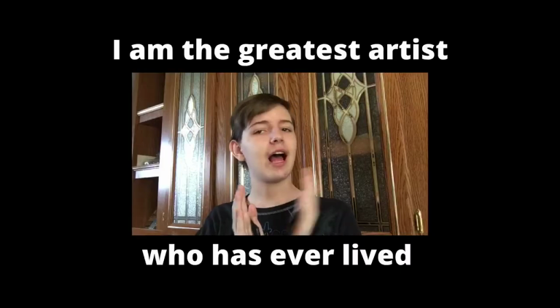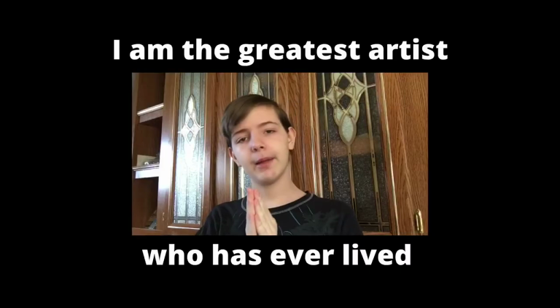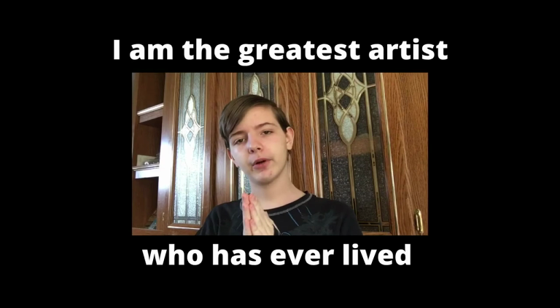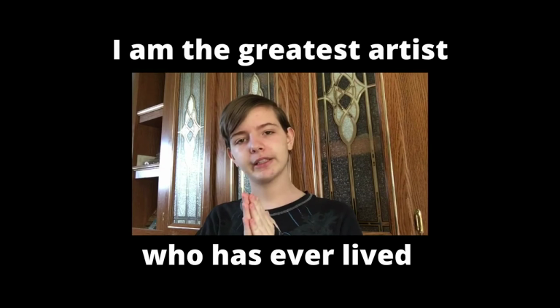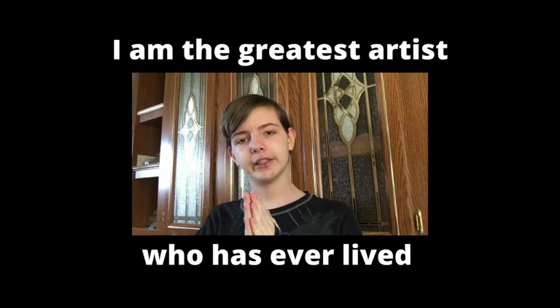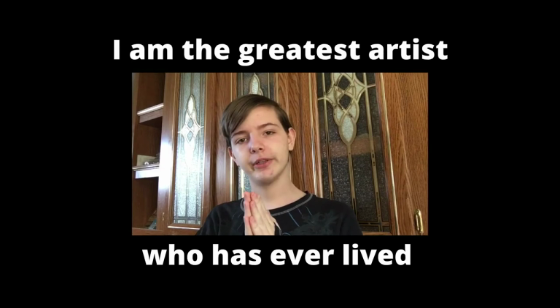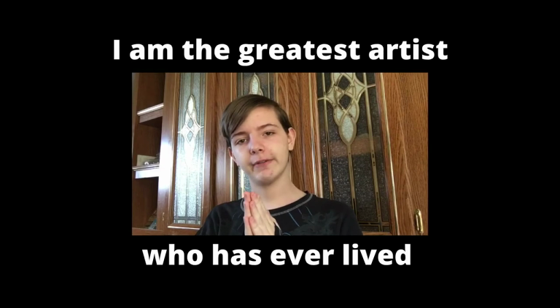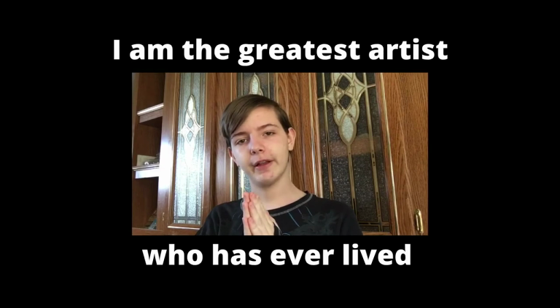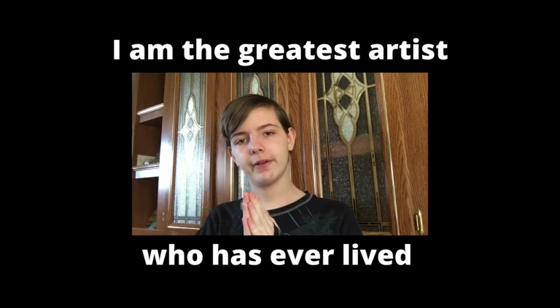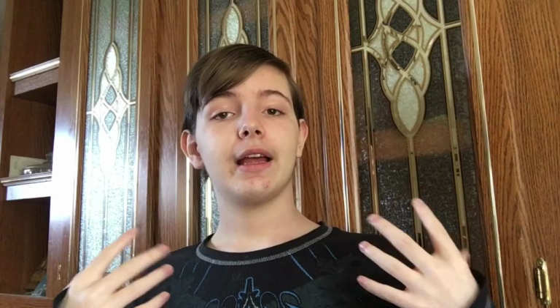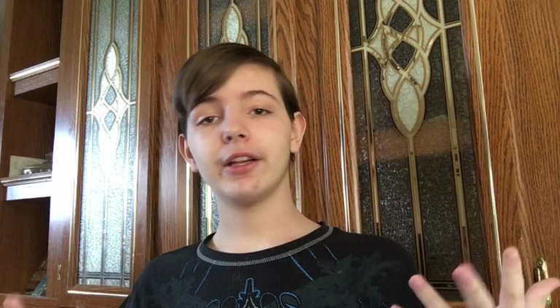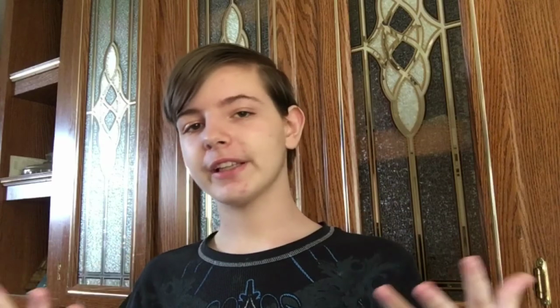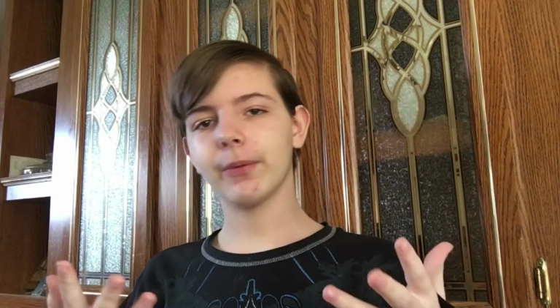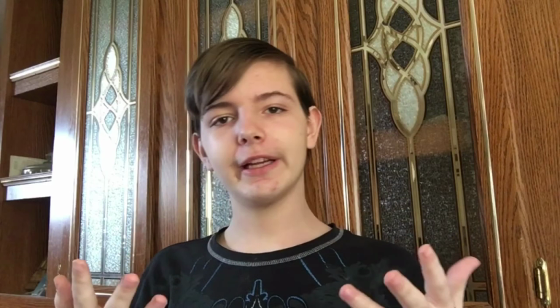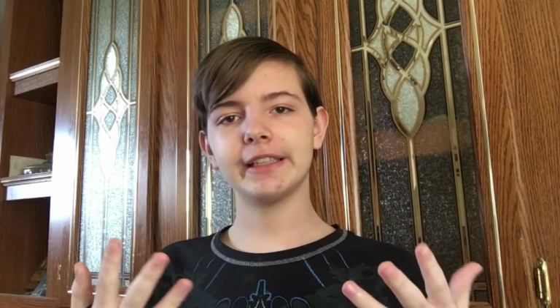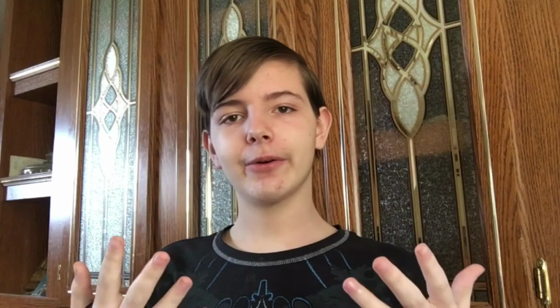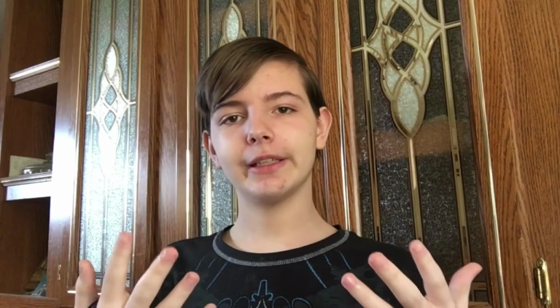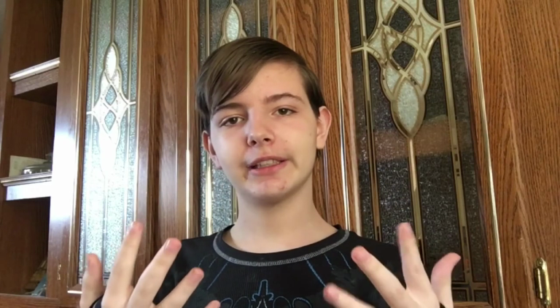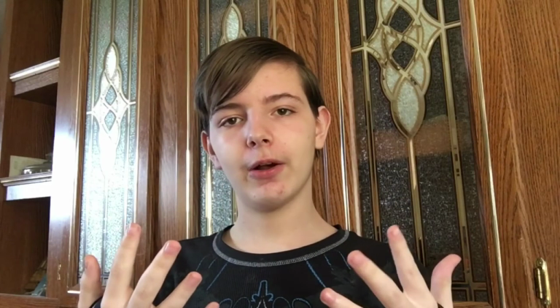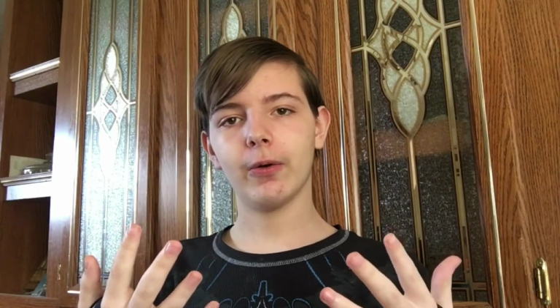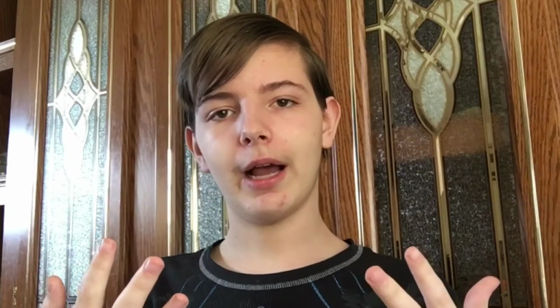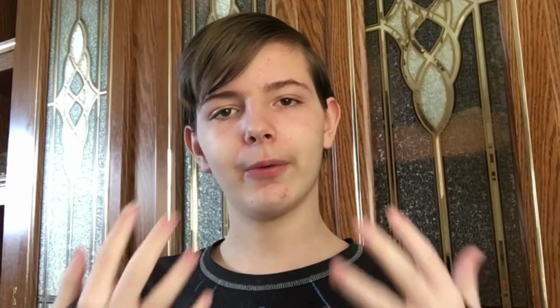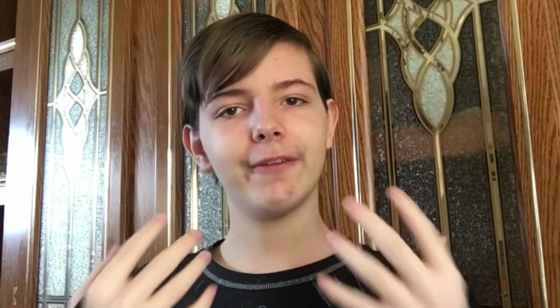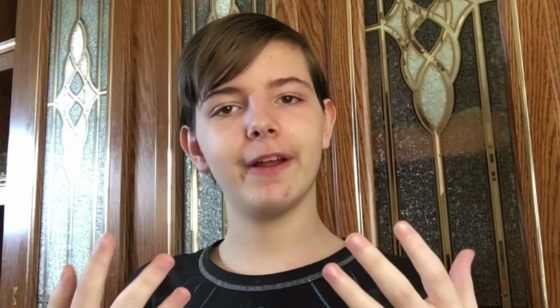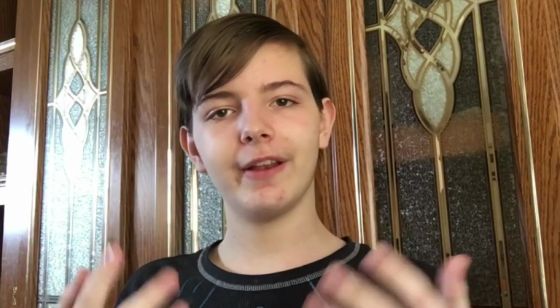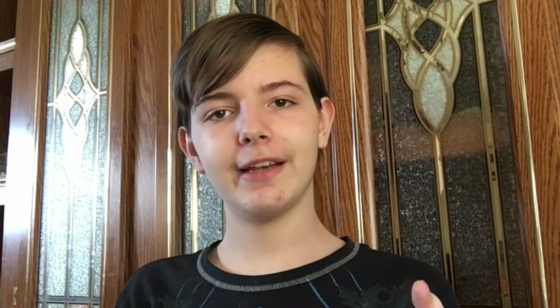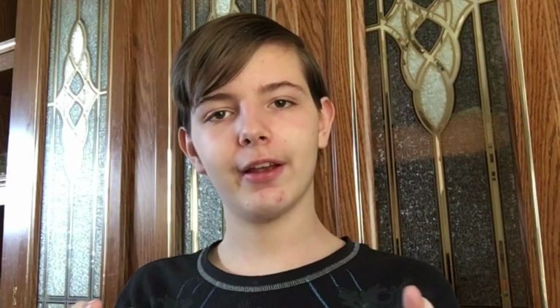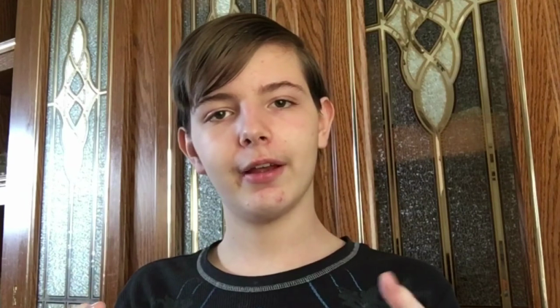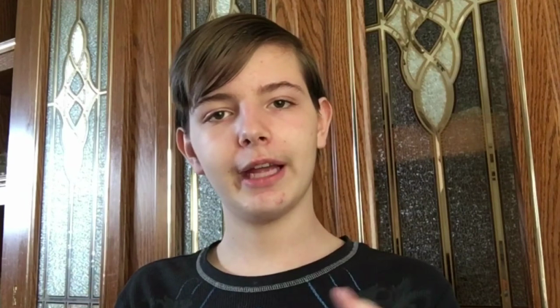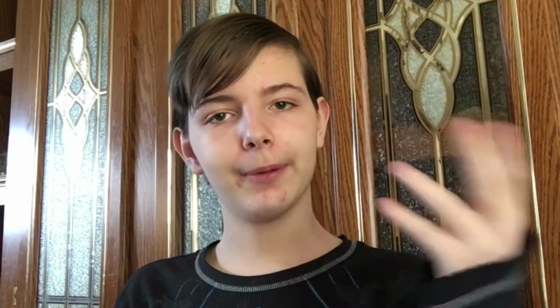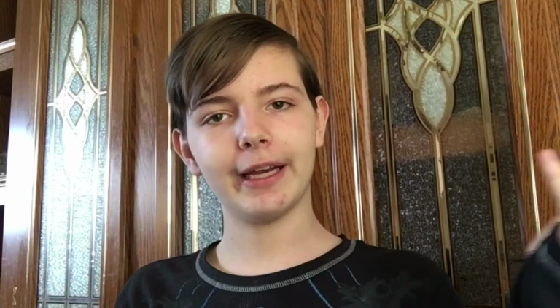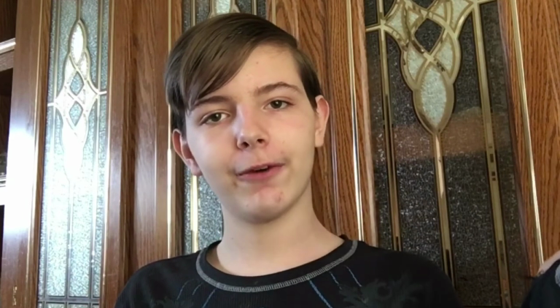I am the greatest artist who has ever lived. And you know, that's not really a secret, so I don't really feel the need to explain any further.